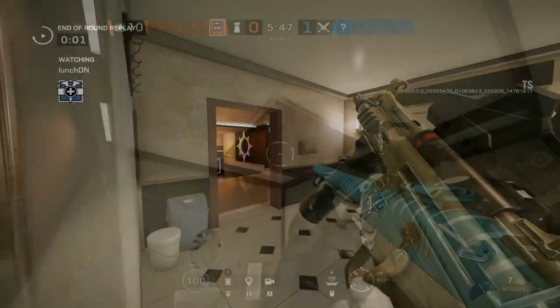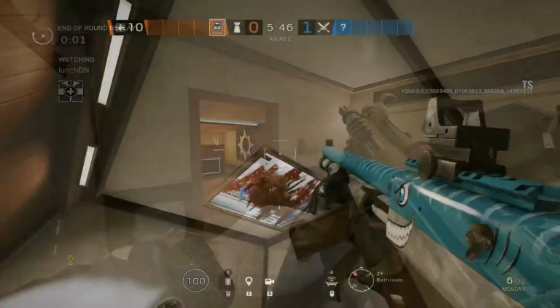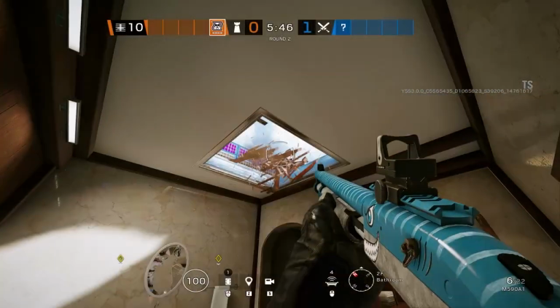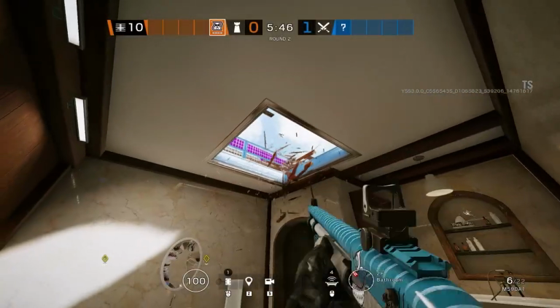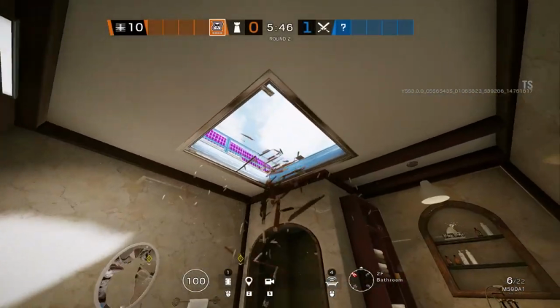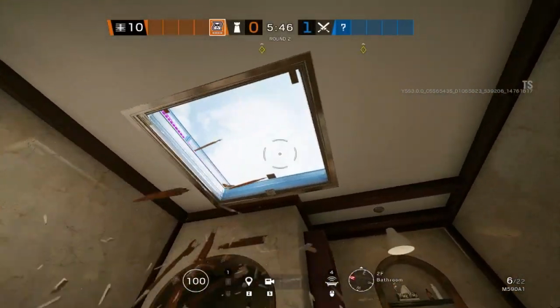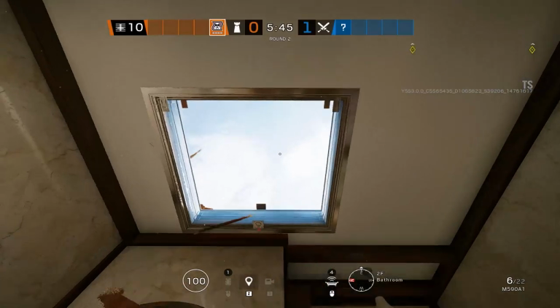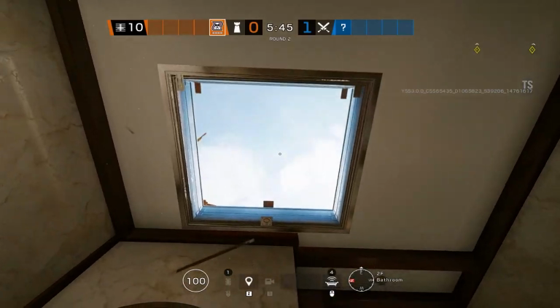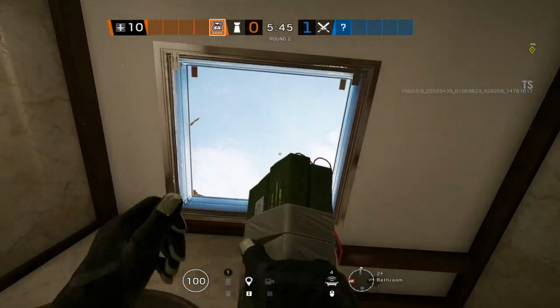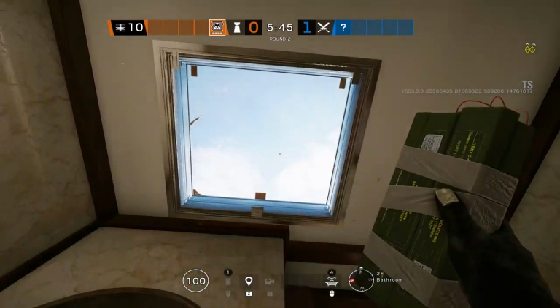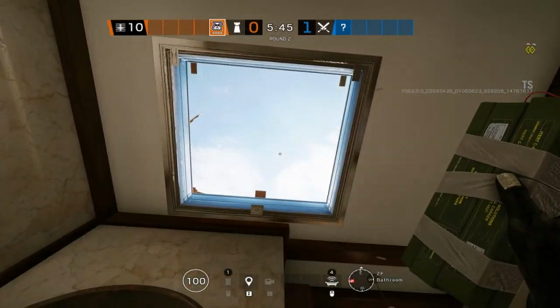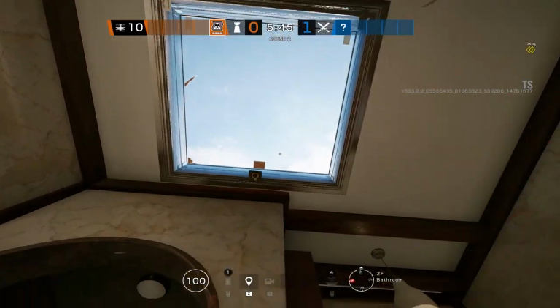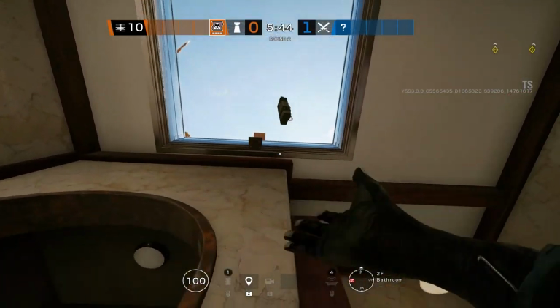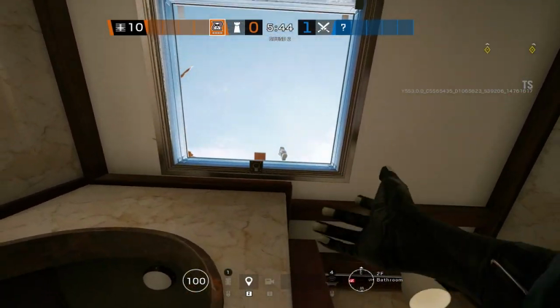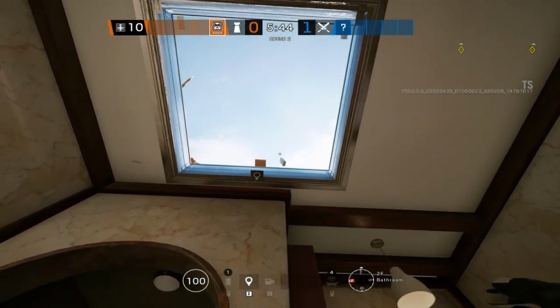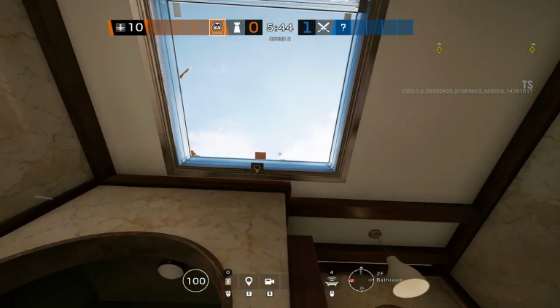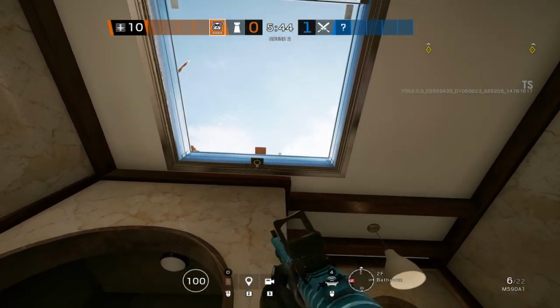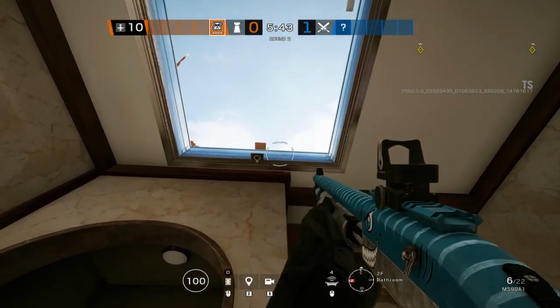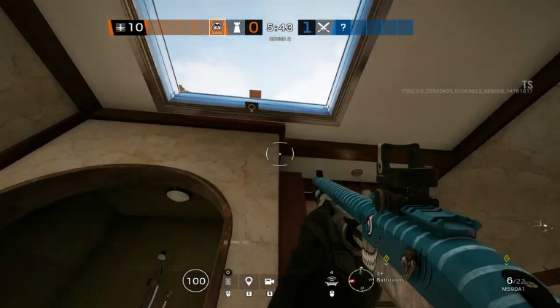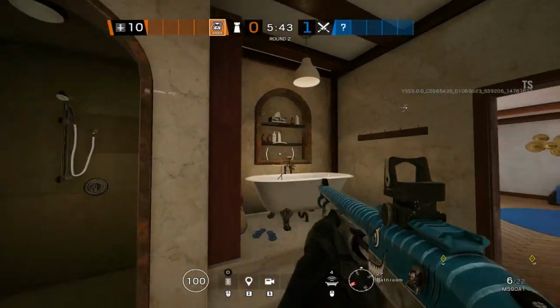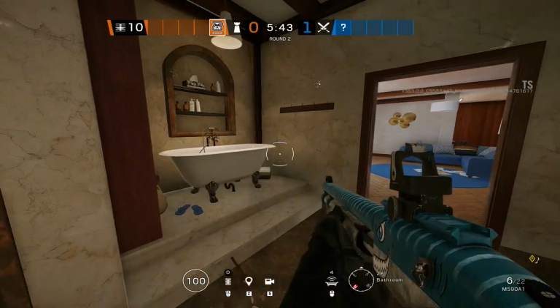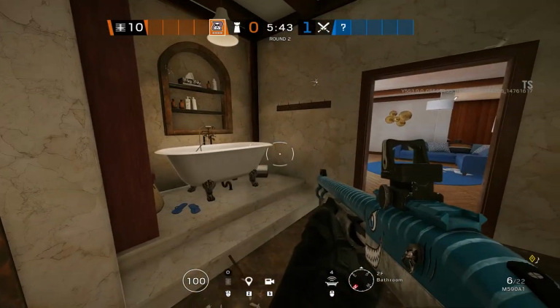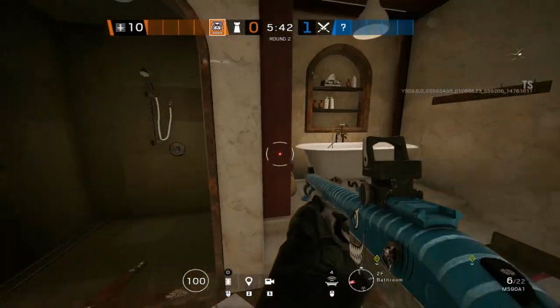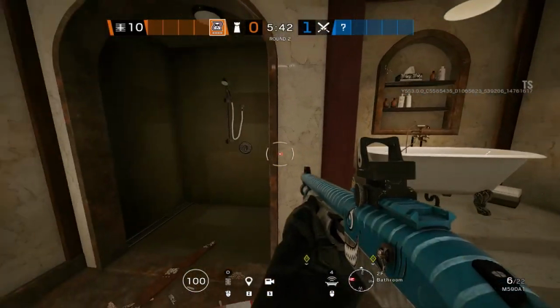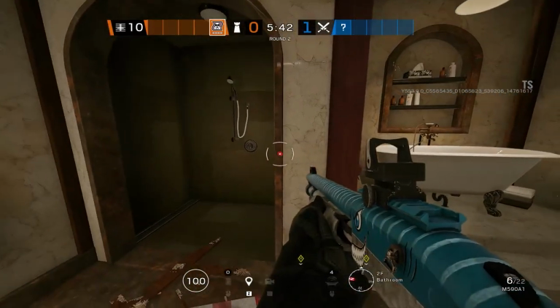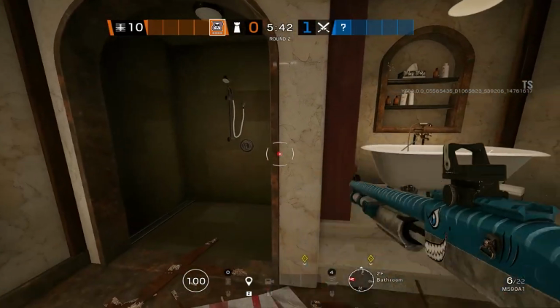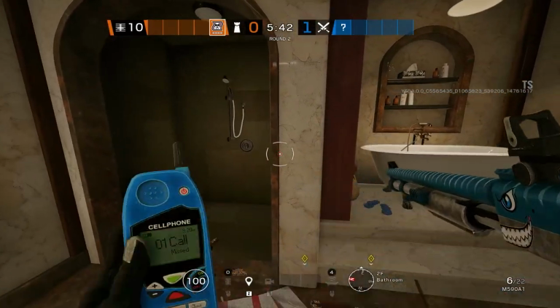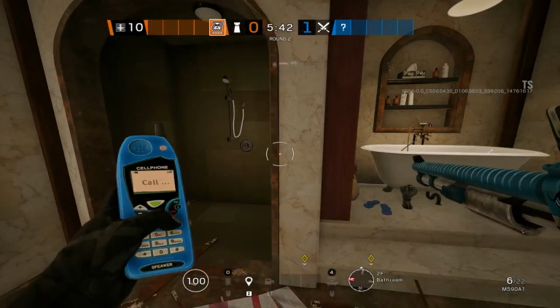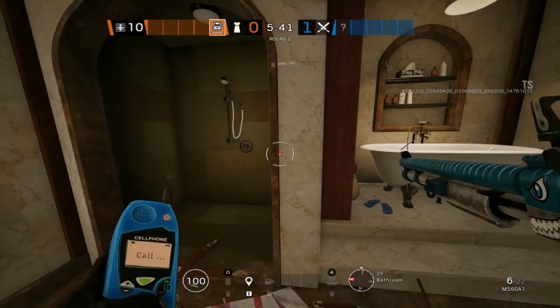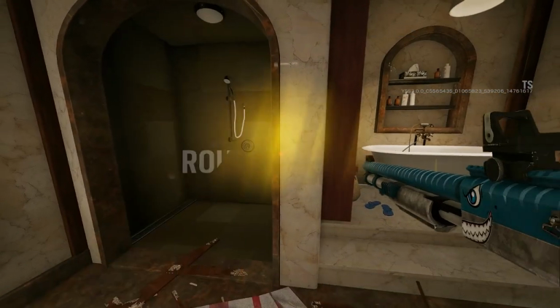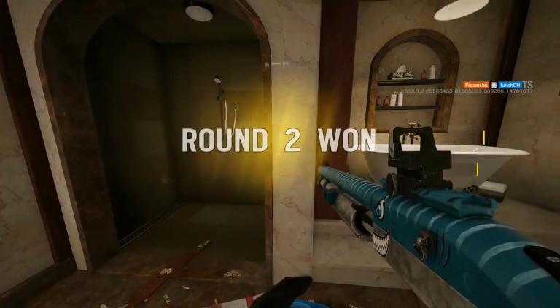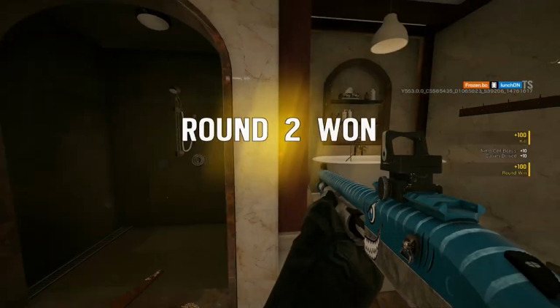You can C4 service door through the V2 hatch. This throw is very easy and with practice you can get it to land anywhere you want.